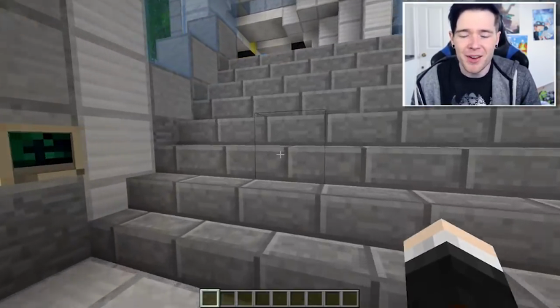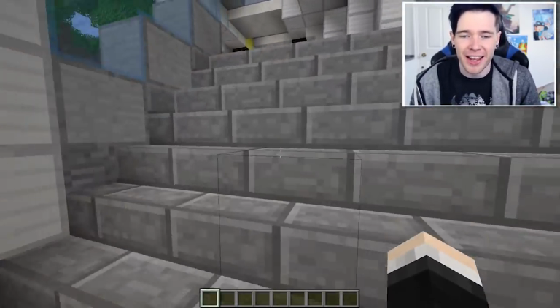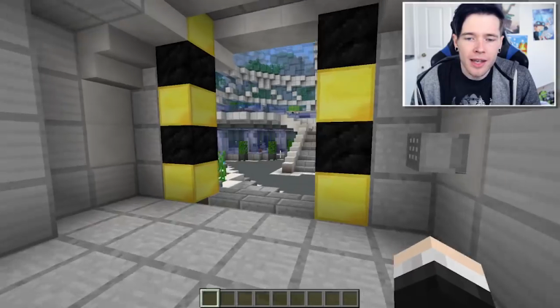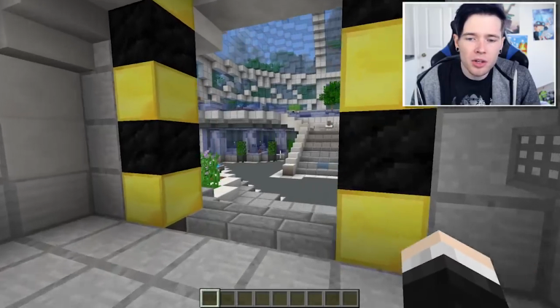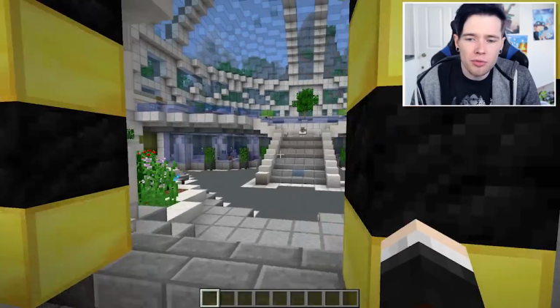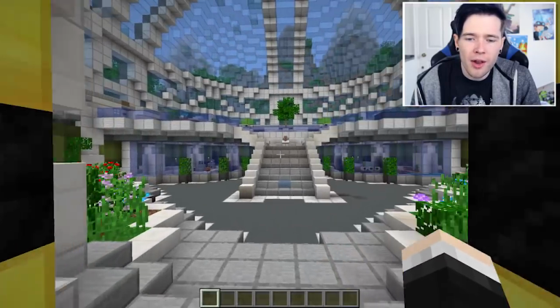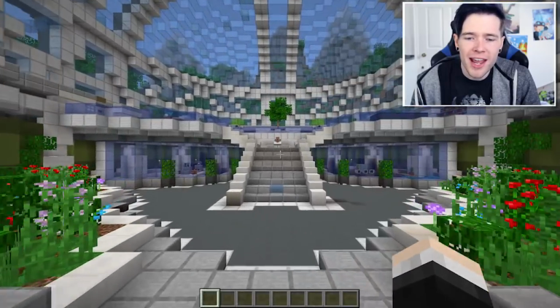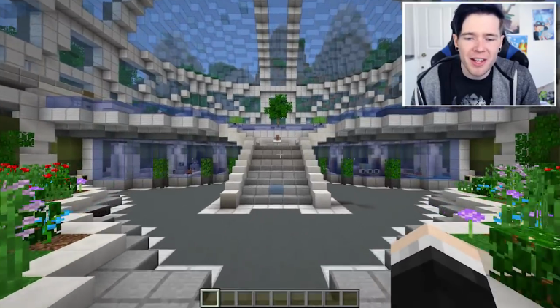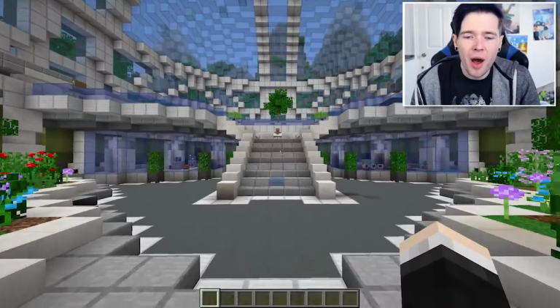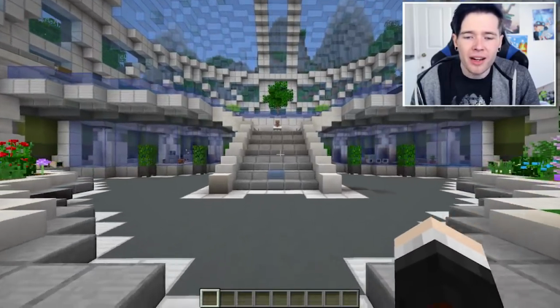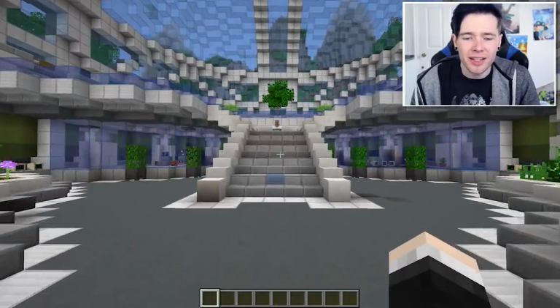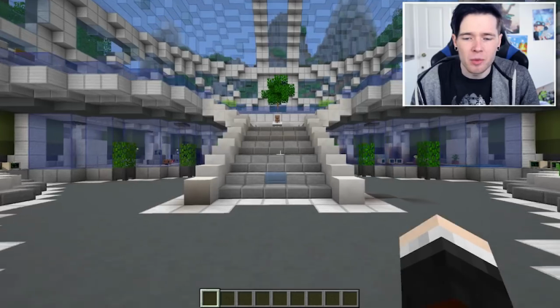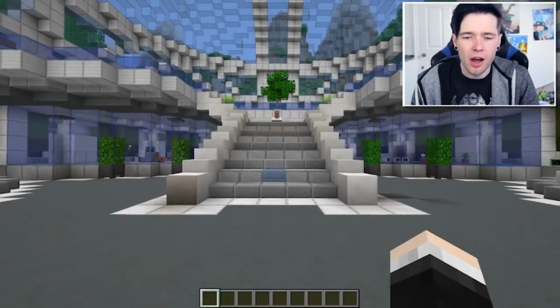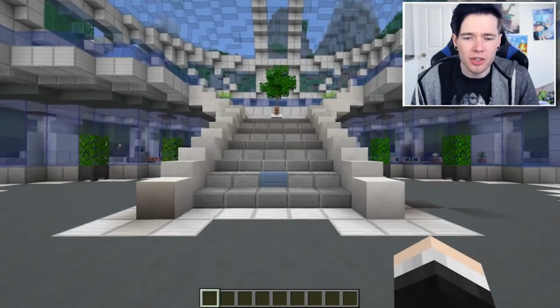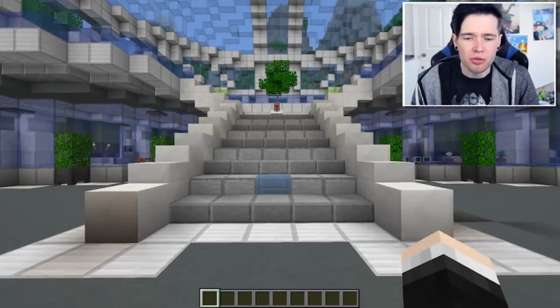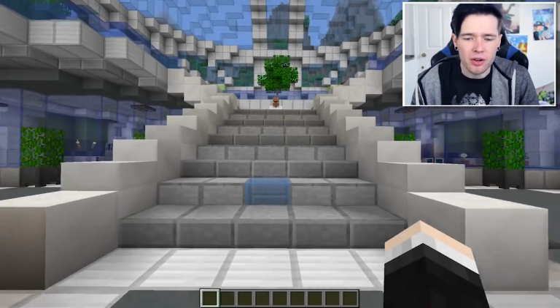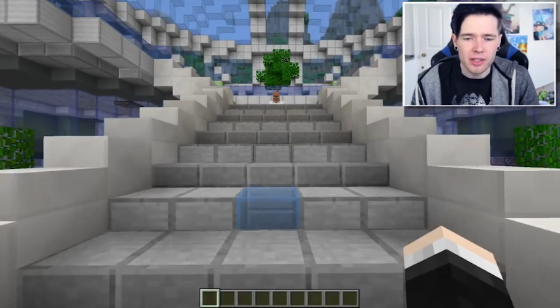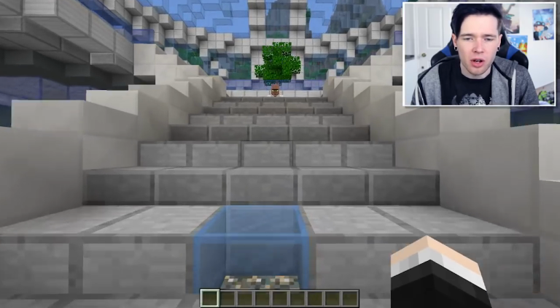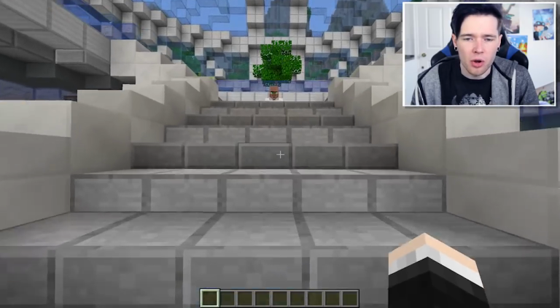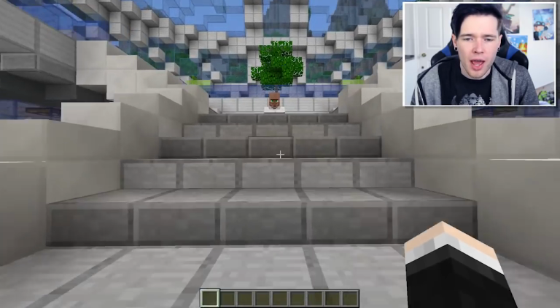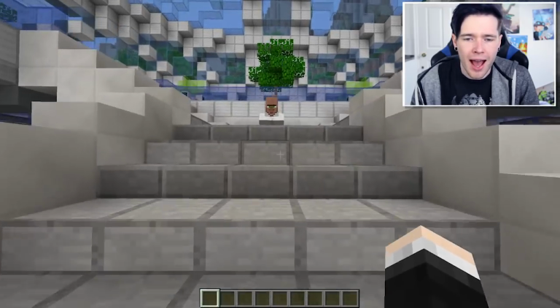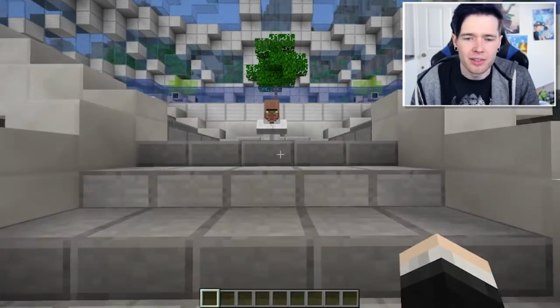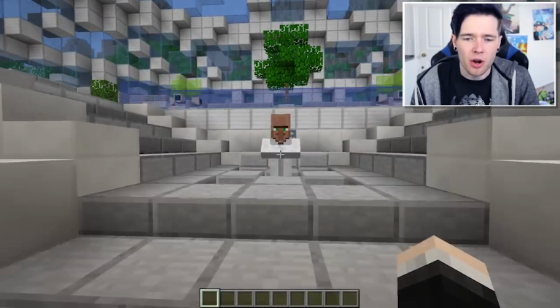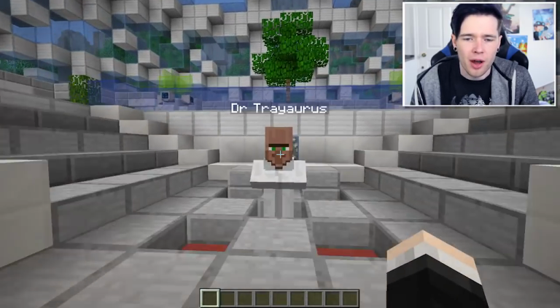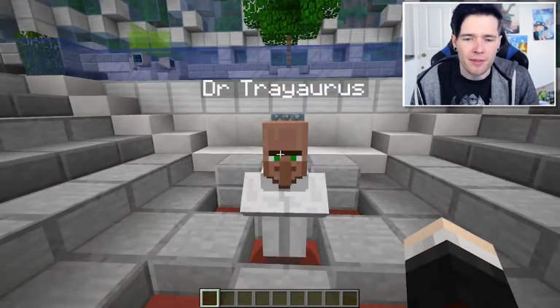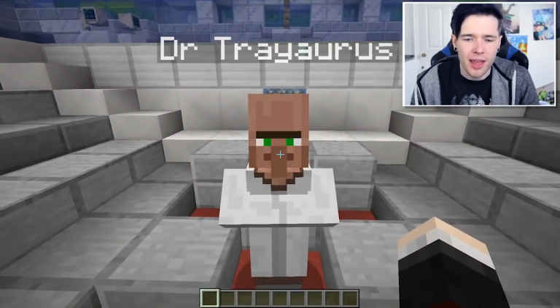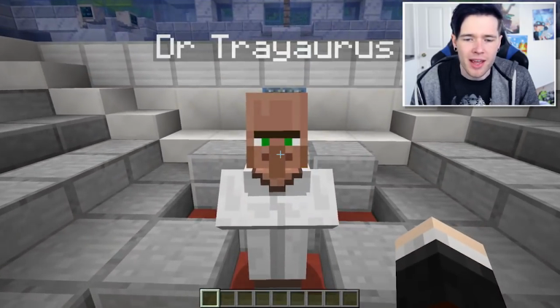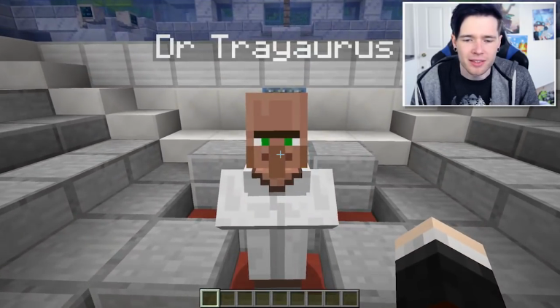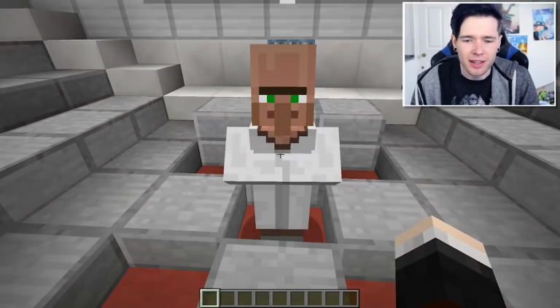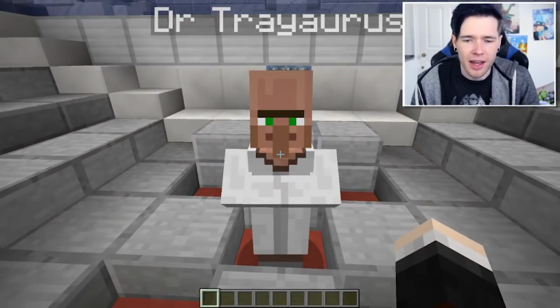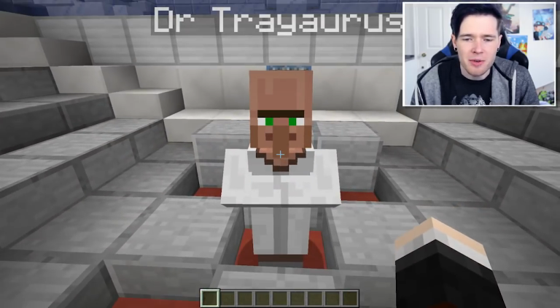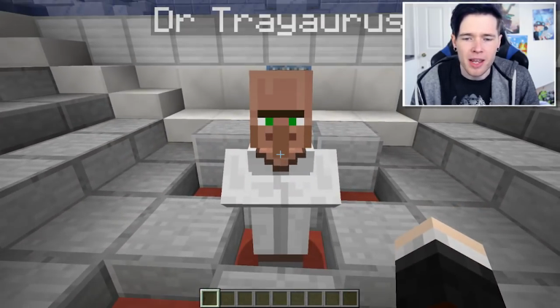Grimm, what have you been up to? I'm just gonna leave you here, okay? What has he done to that zombie? Anyway, let's go through here and — yes, it worked! It worked! Trey Horus' clone has arrived. There he is. How you doing, buddy?